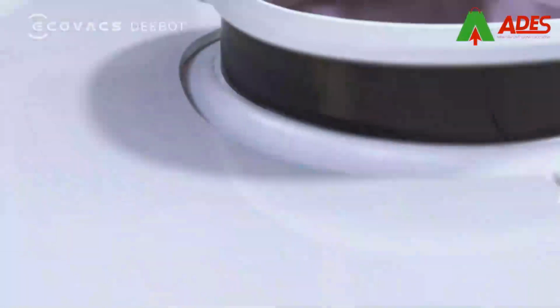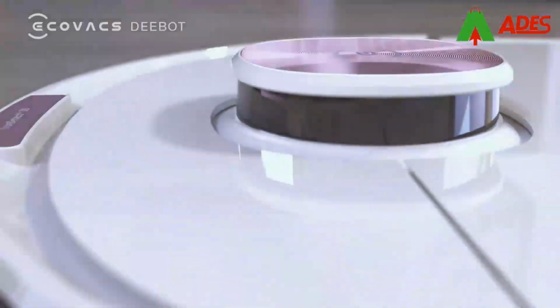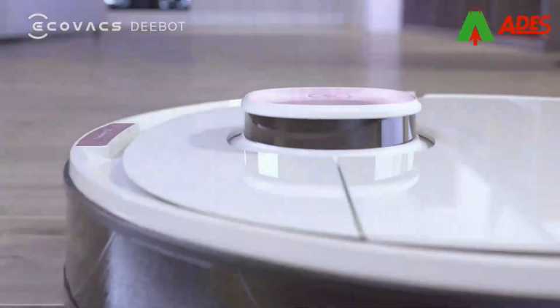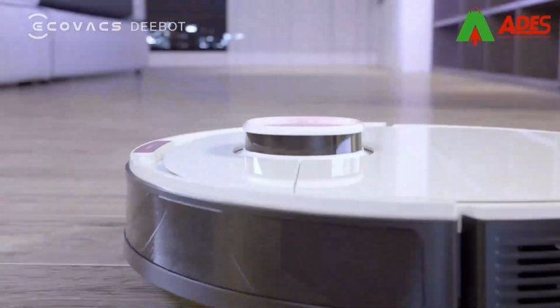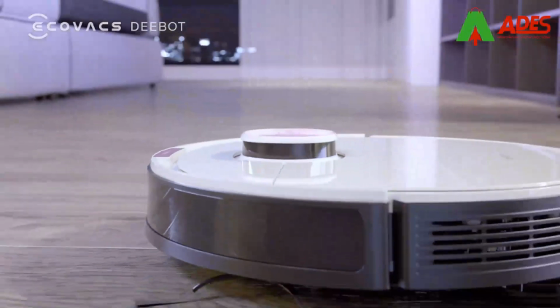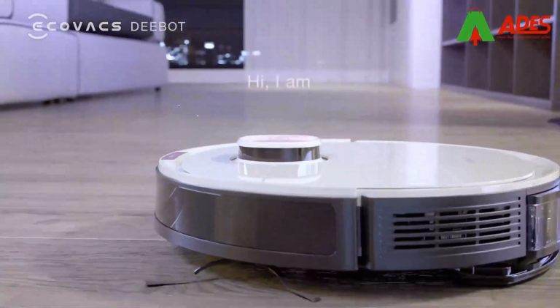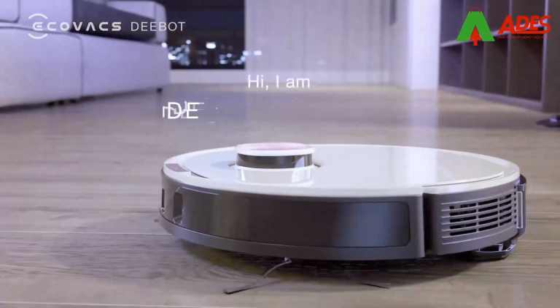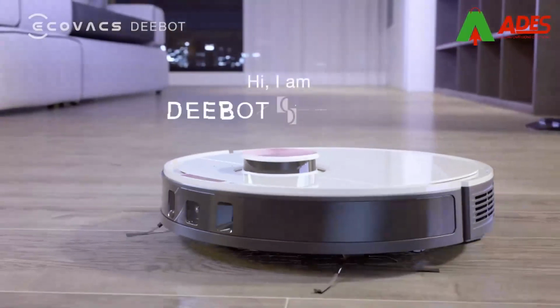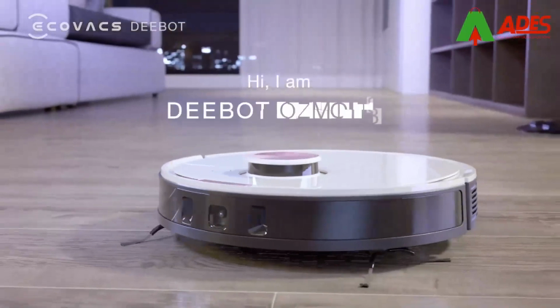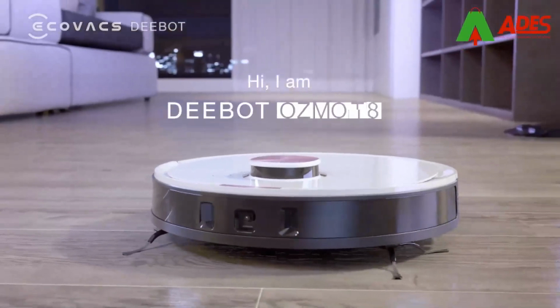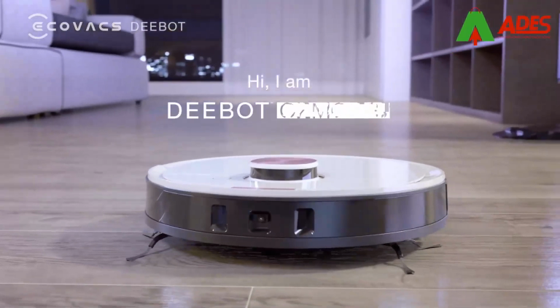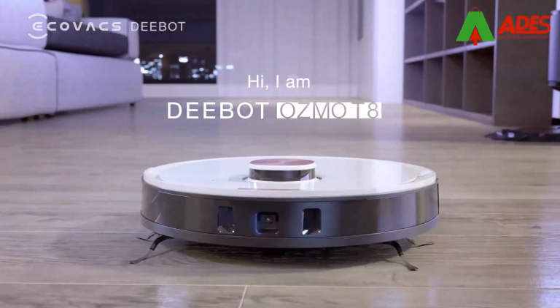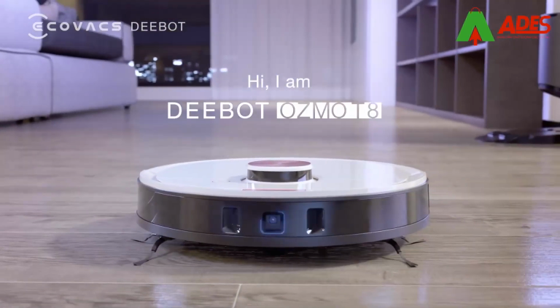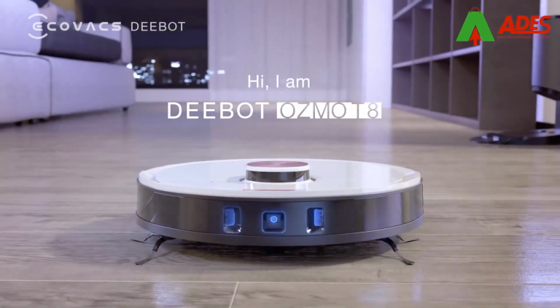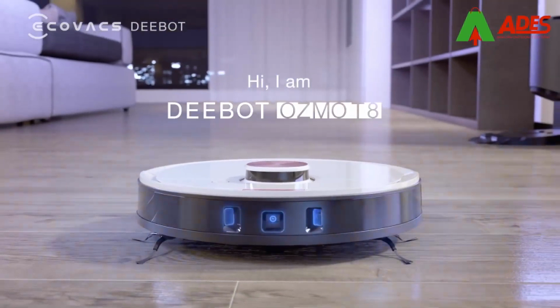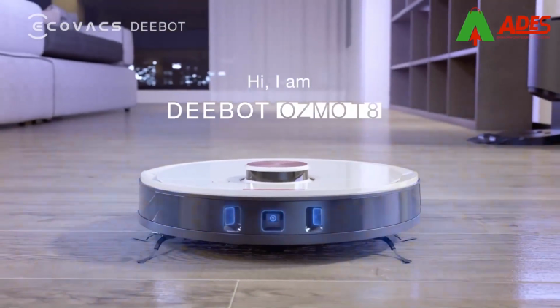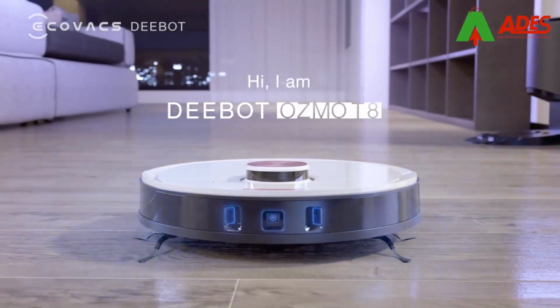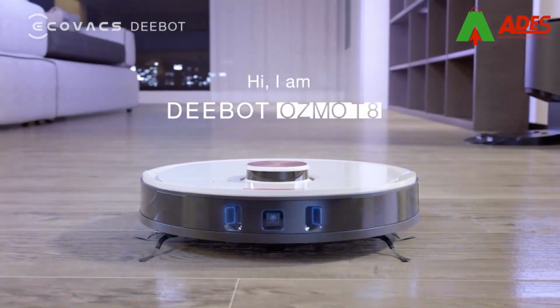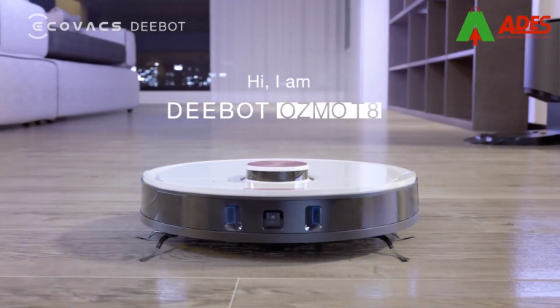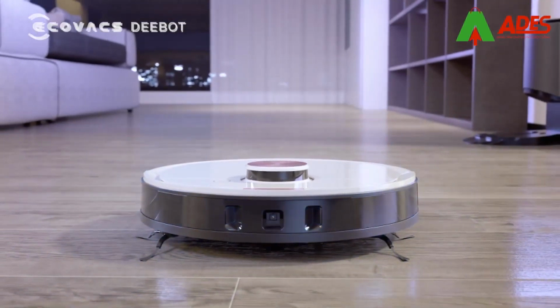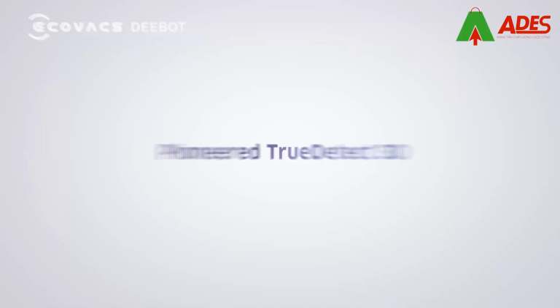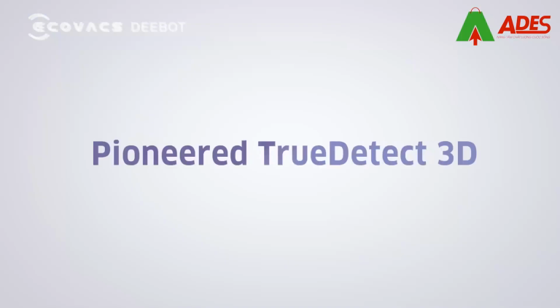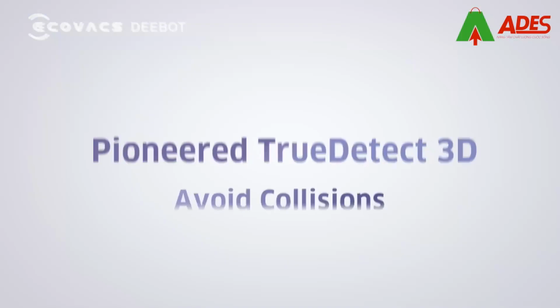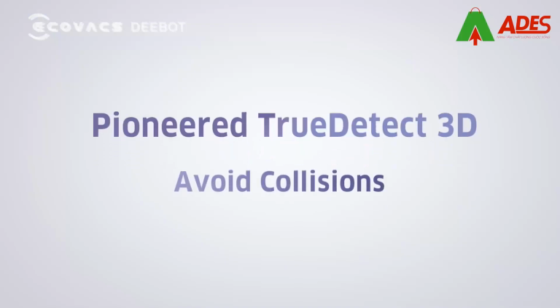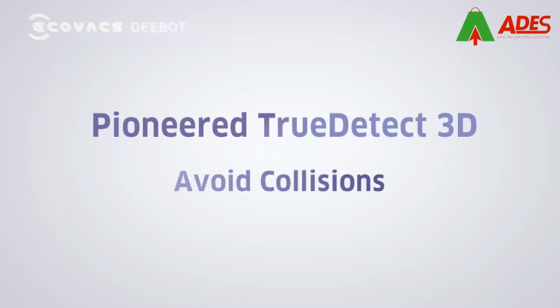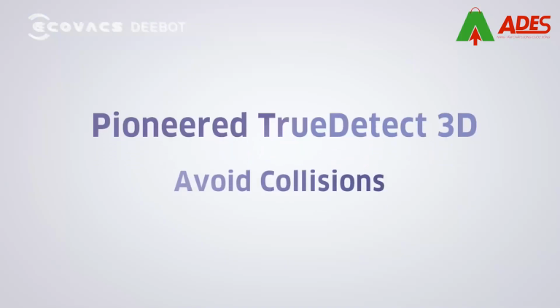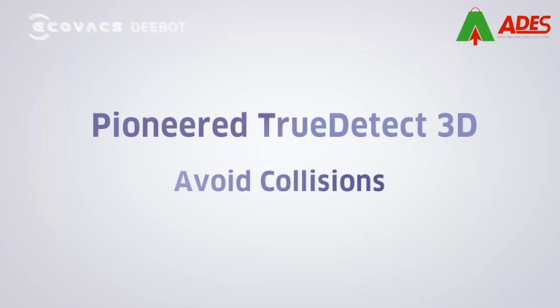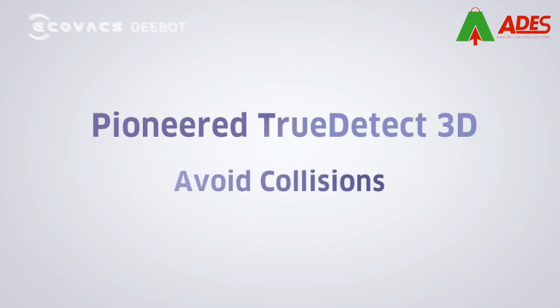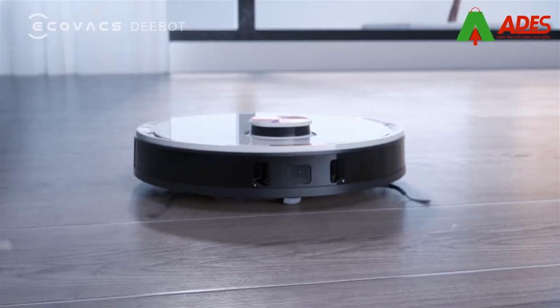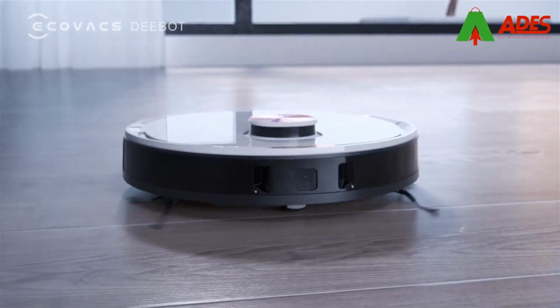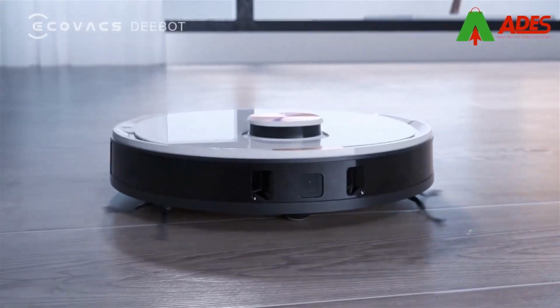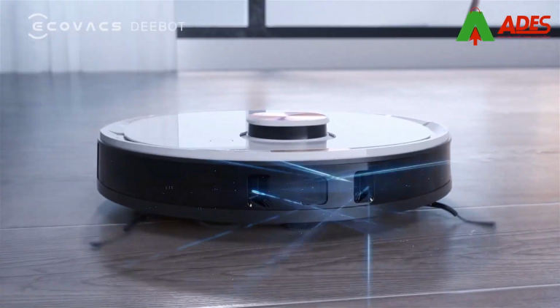Hi! Nice meeting you. I'm D-Bot Osmo T8, pioneered with TrueDetect 3D technology.